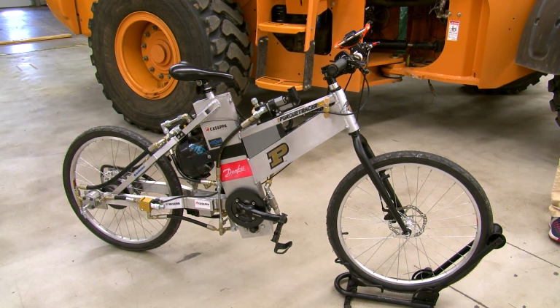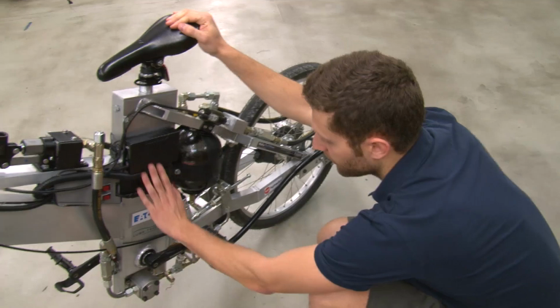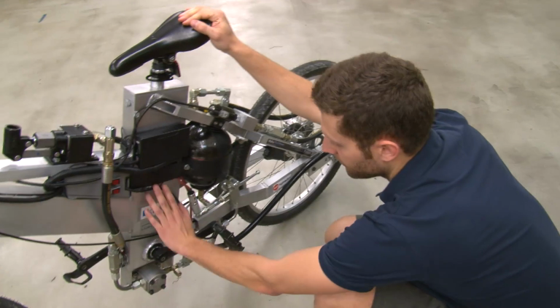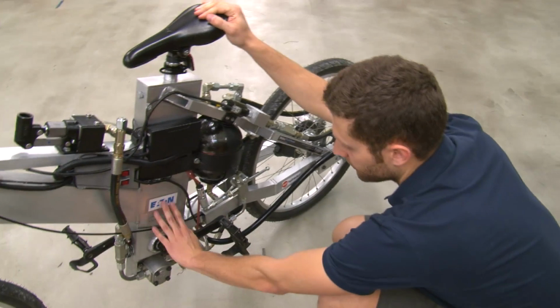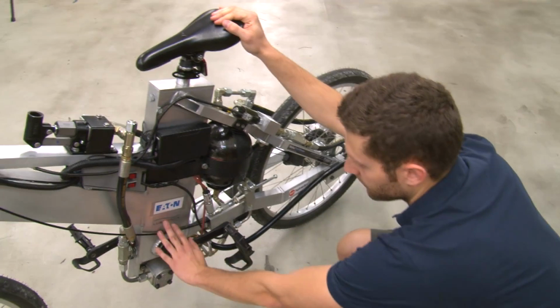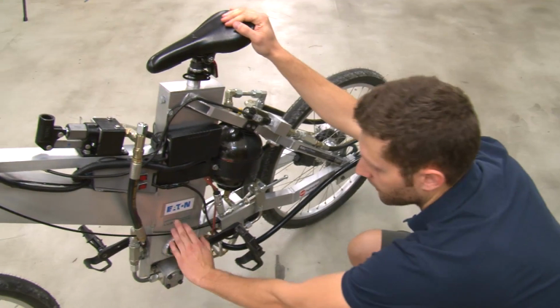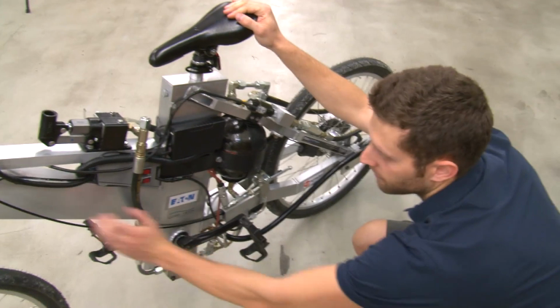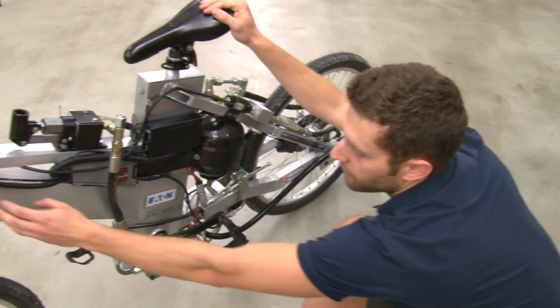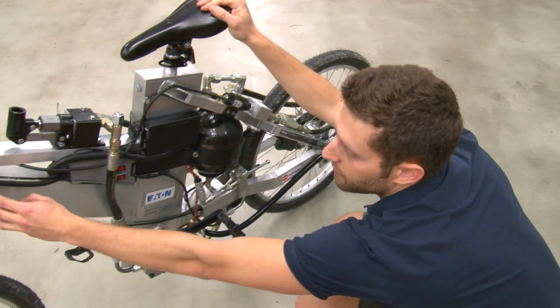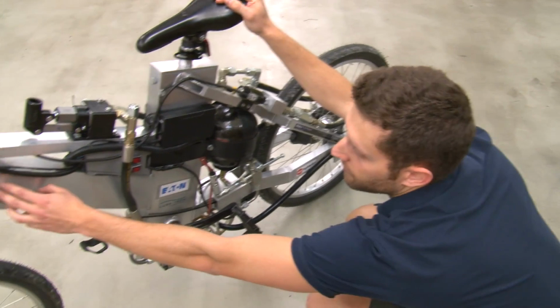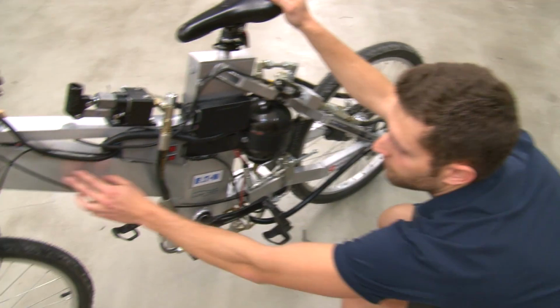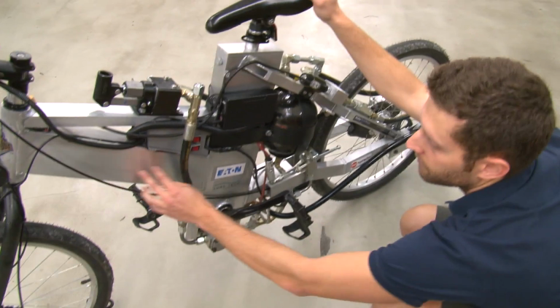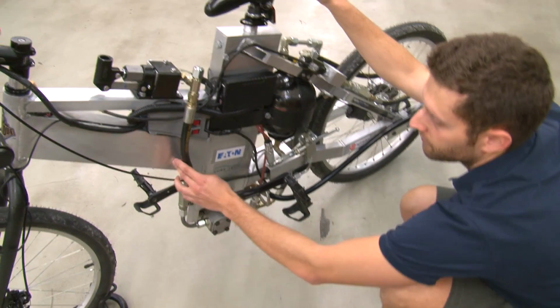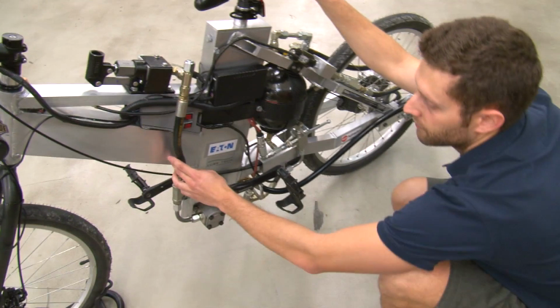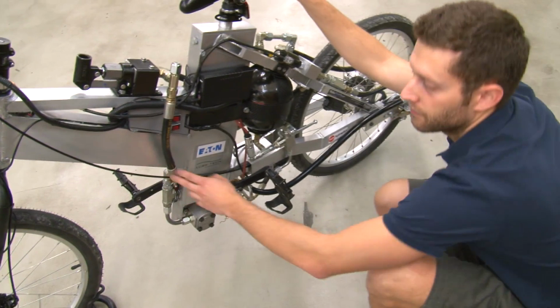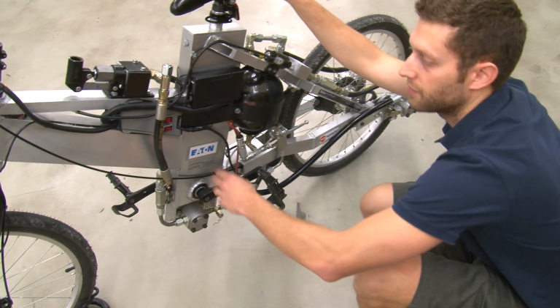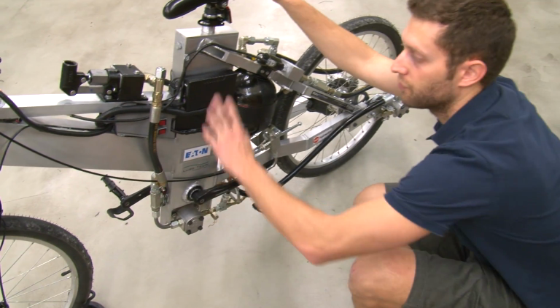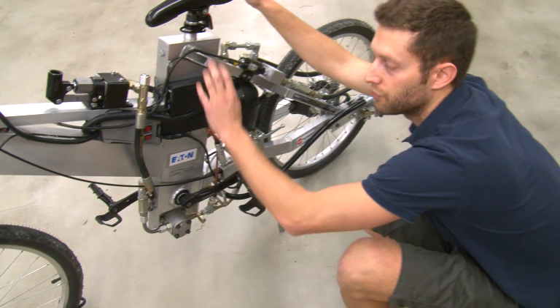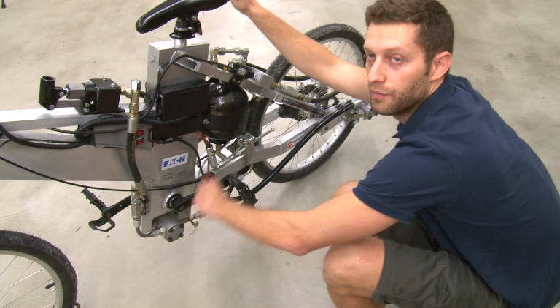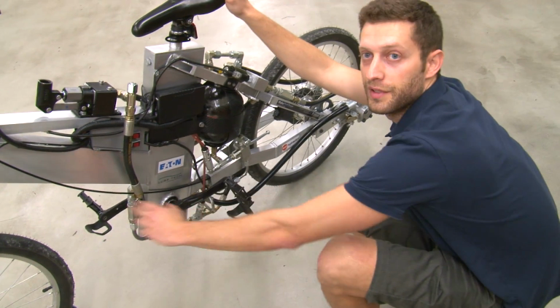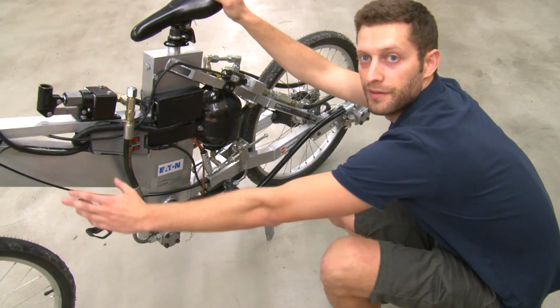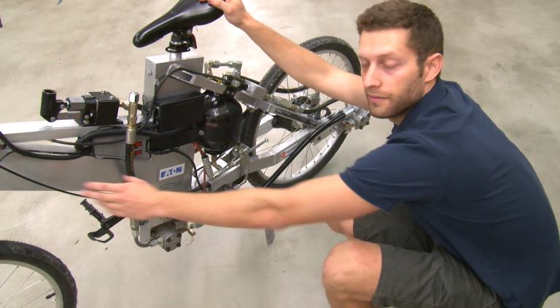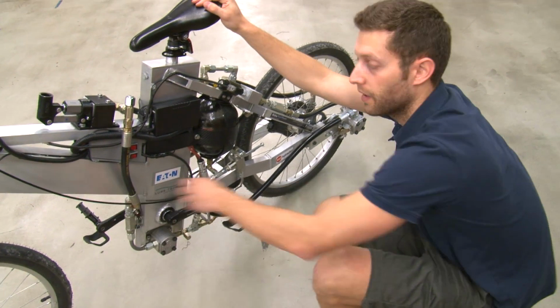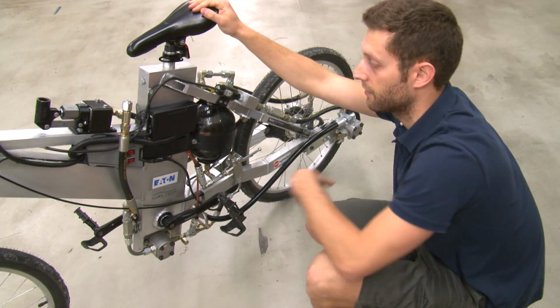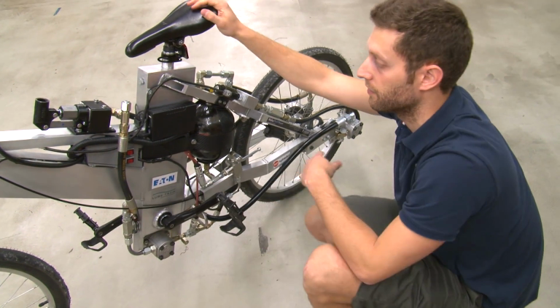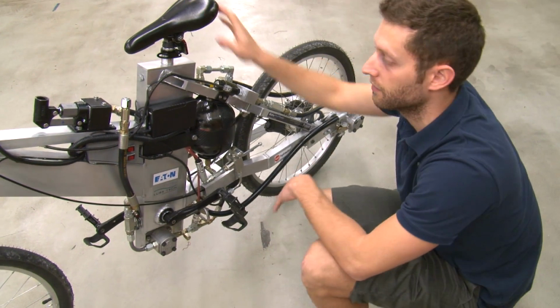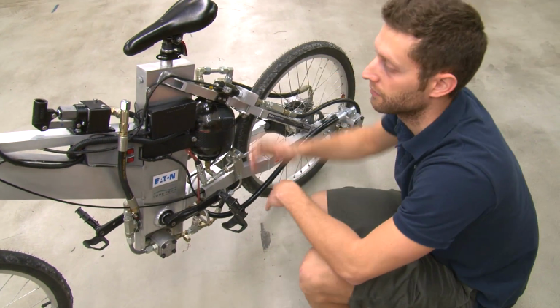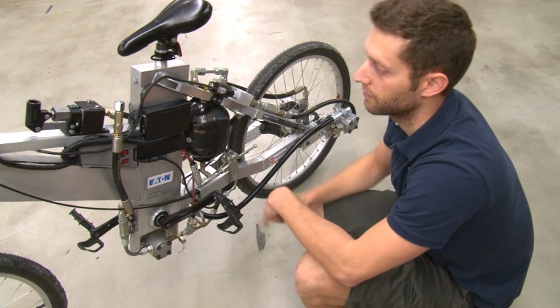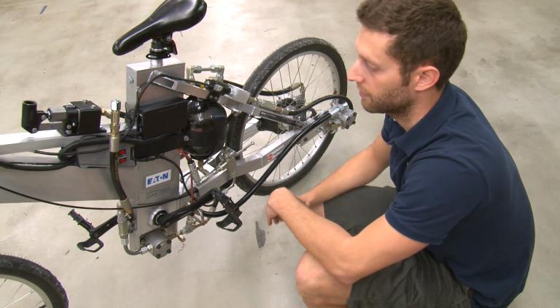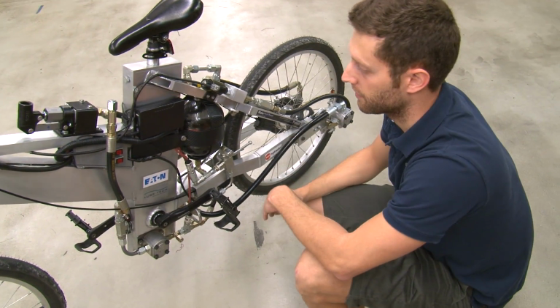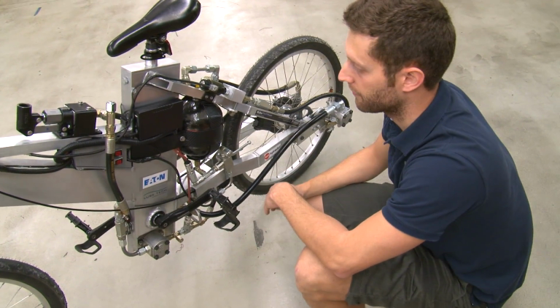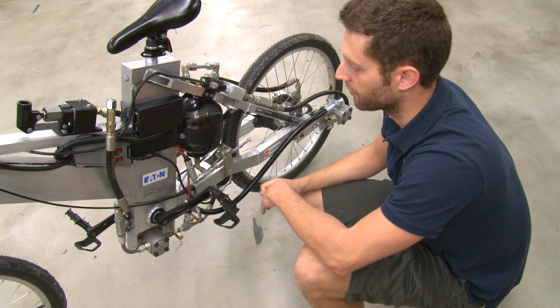This and this — these two tubes are the reservoir.